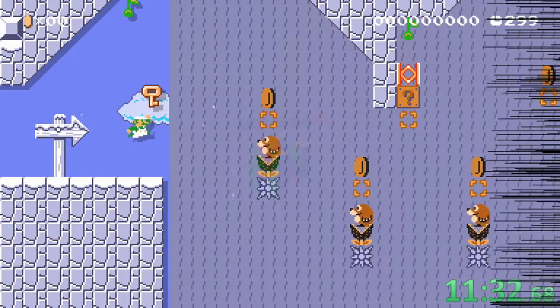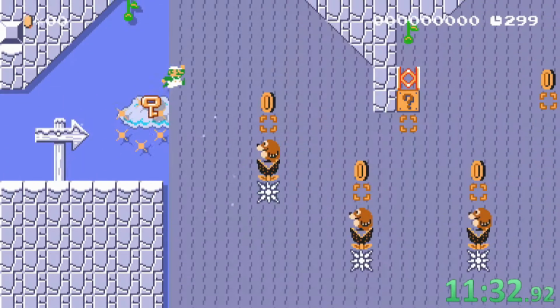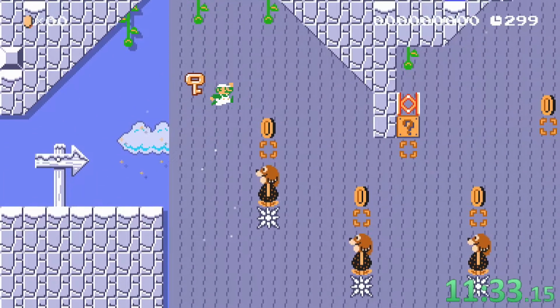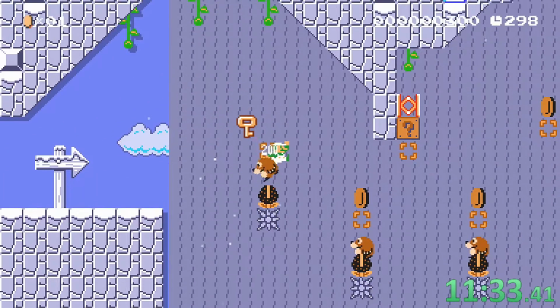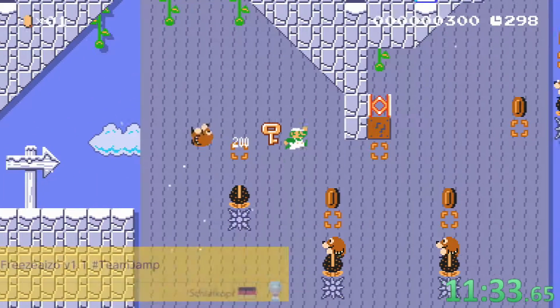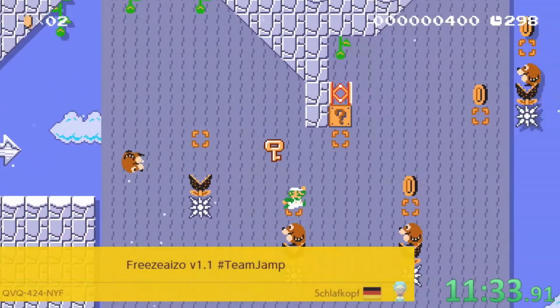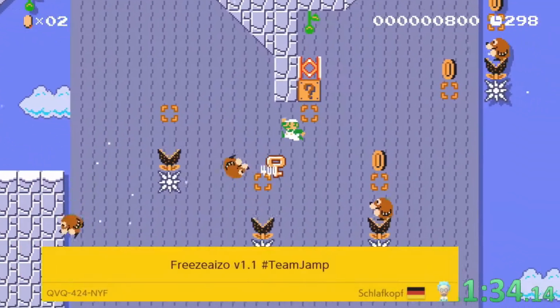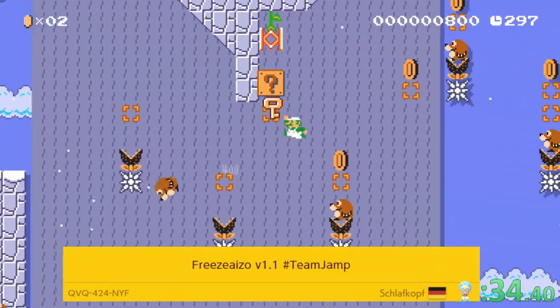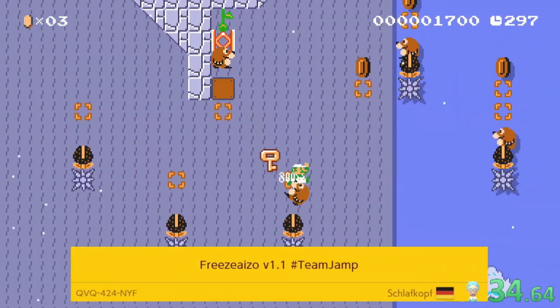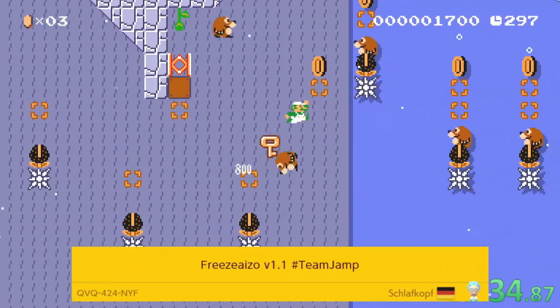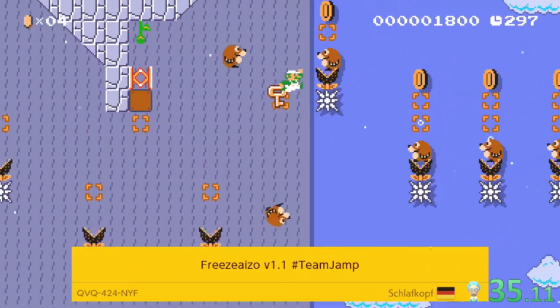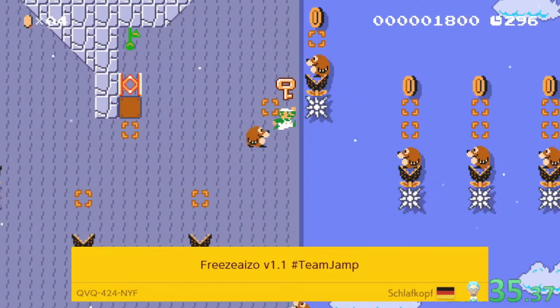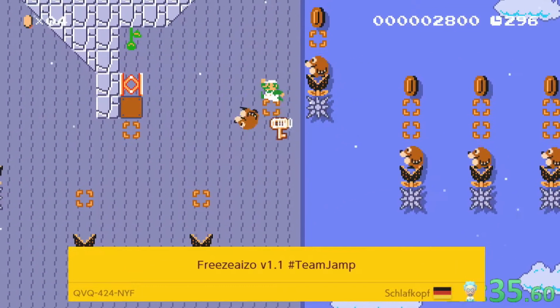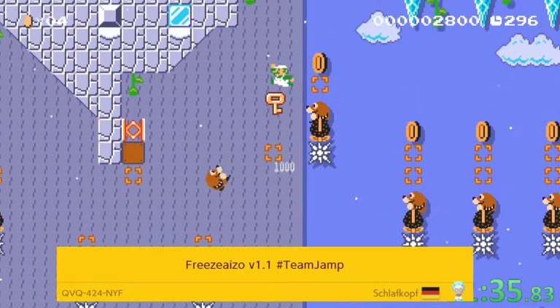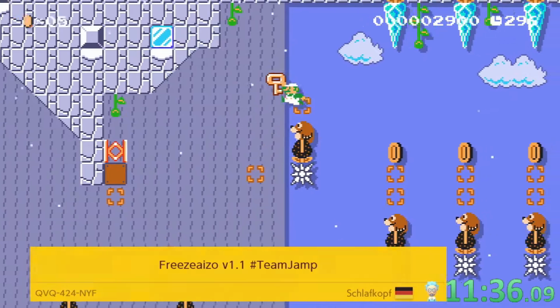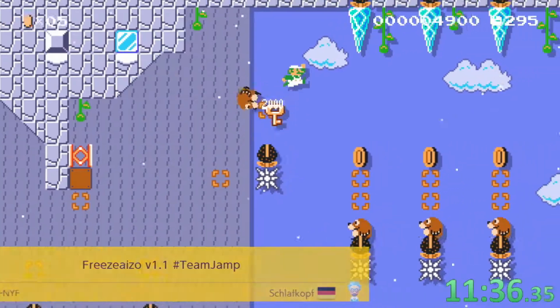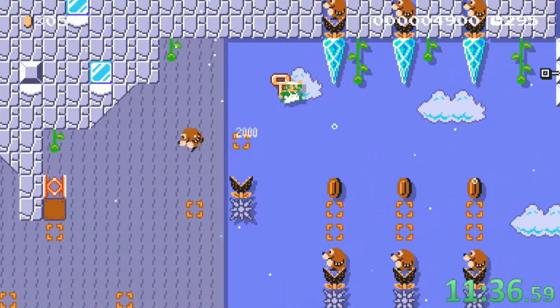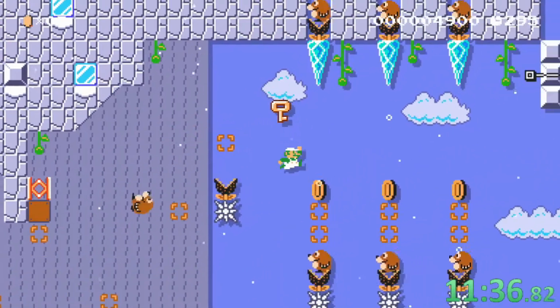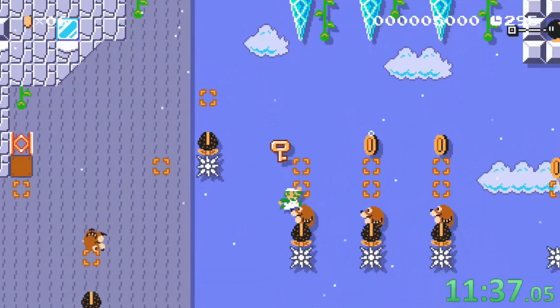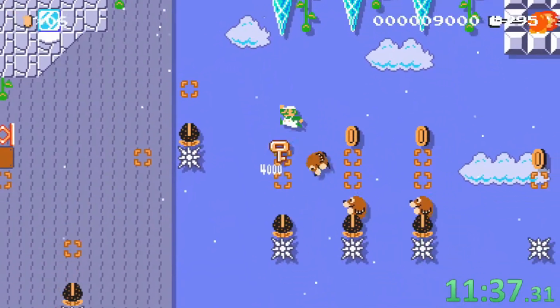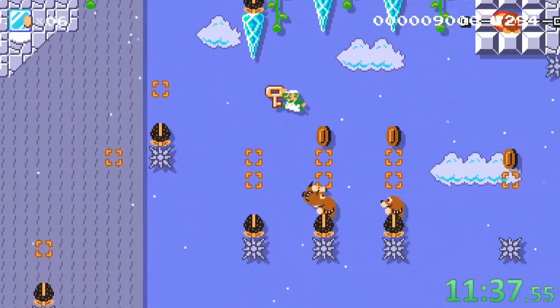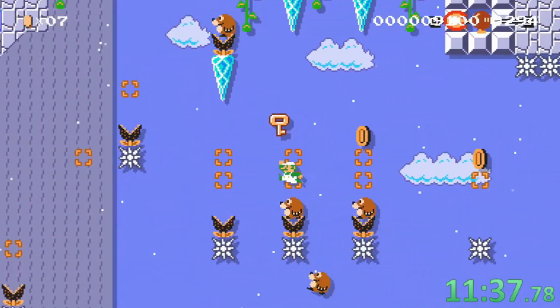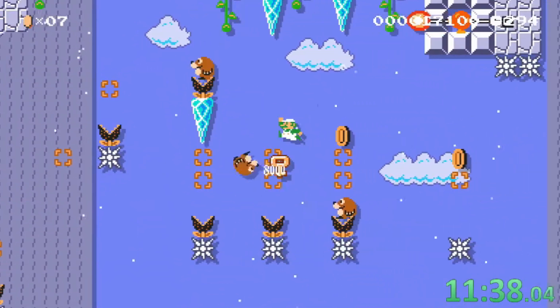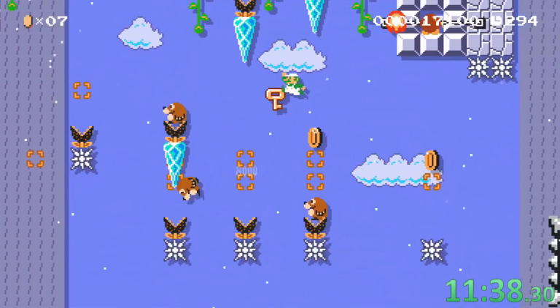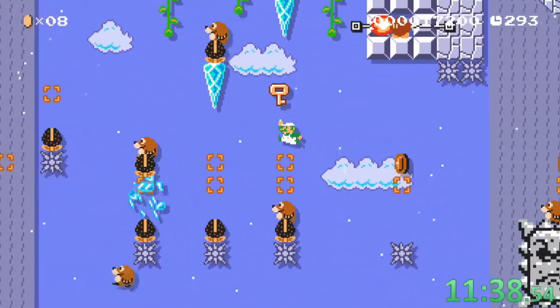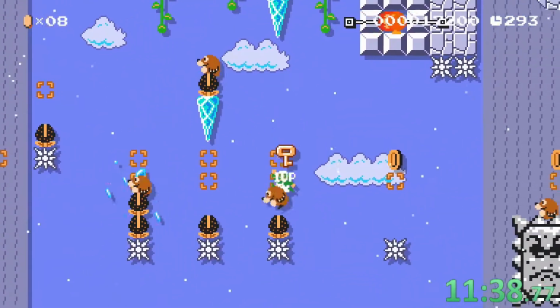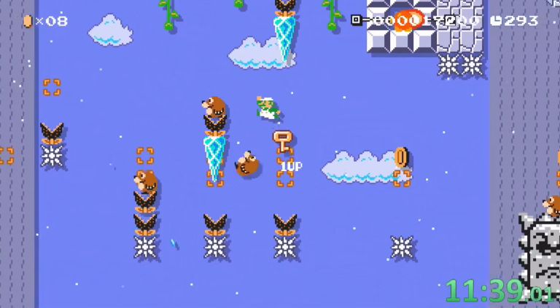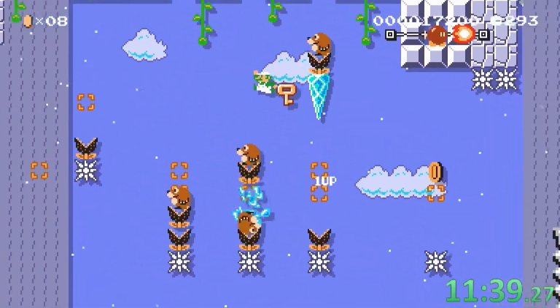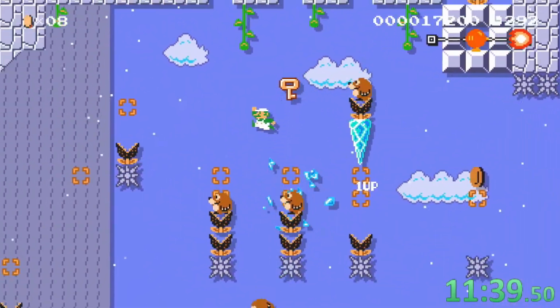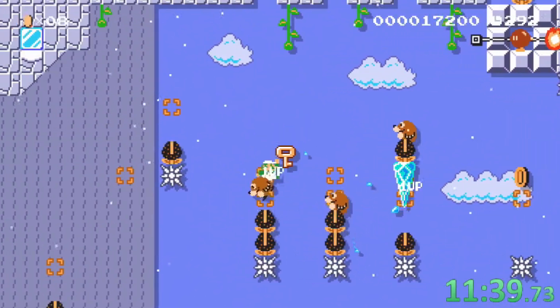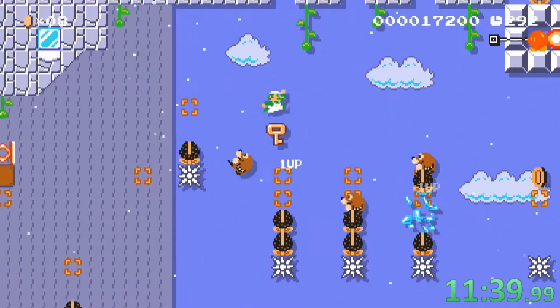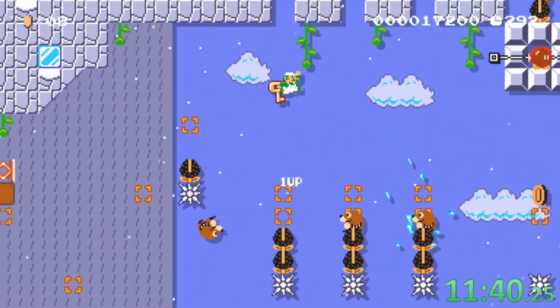In today's video we clear Freeze Iso by Schlafkopf. We jump under those icicles until they fall so we can jump on the next mole.